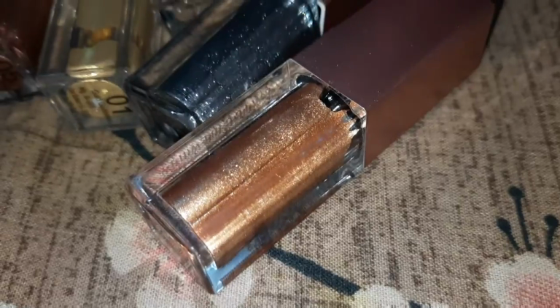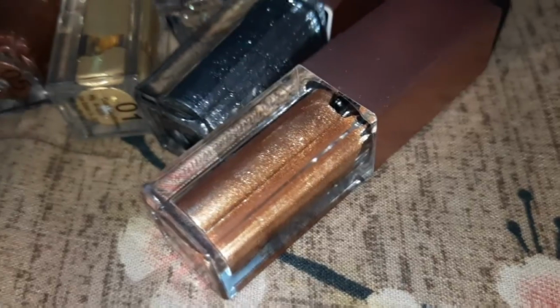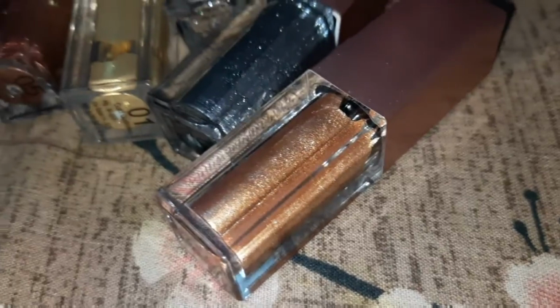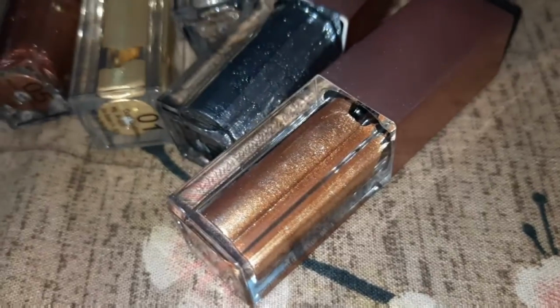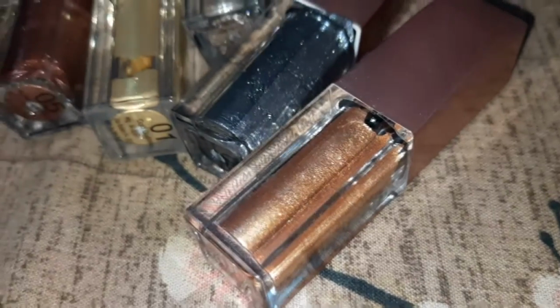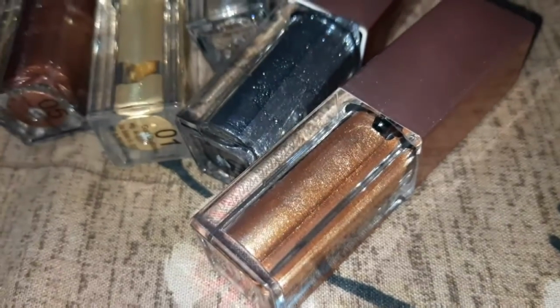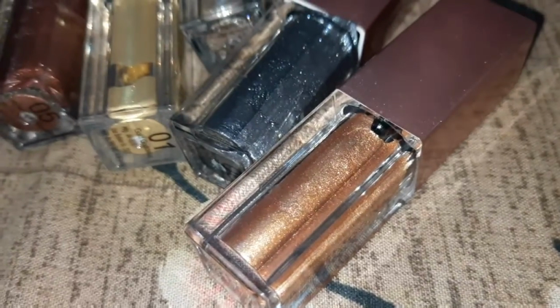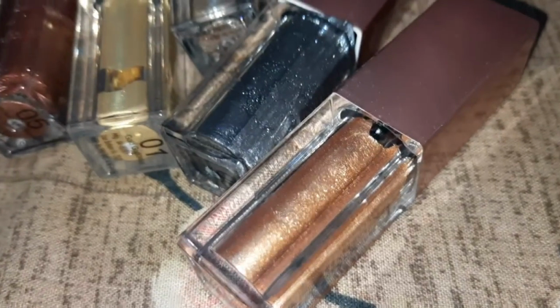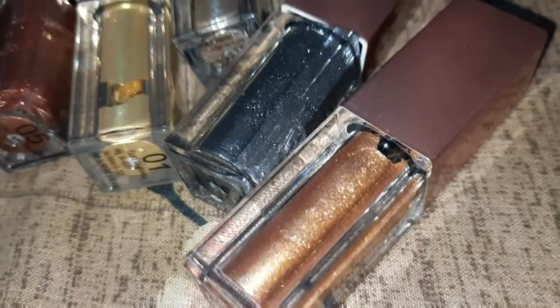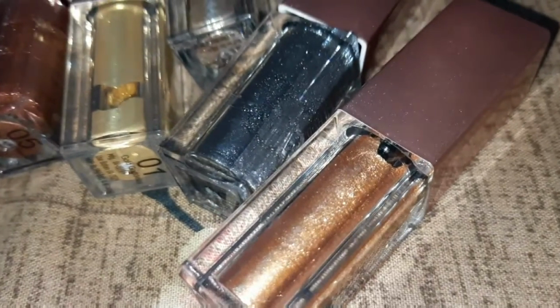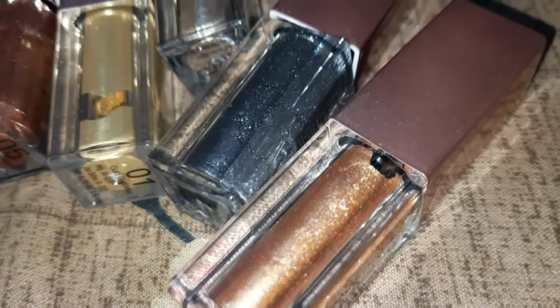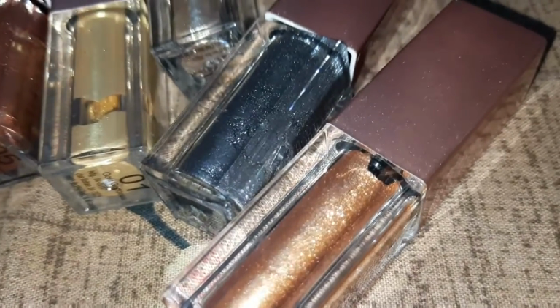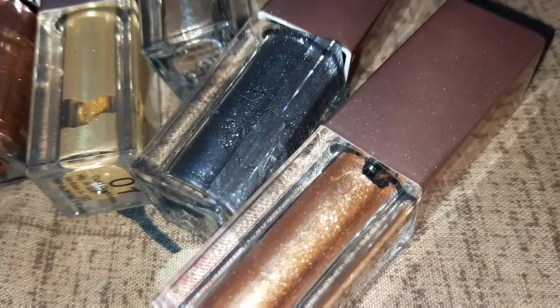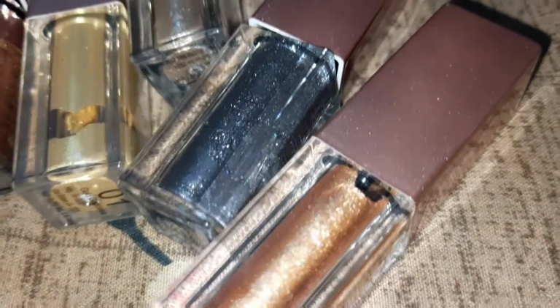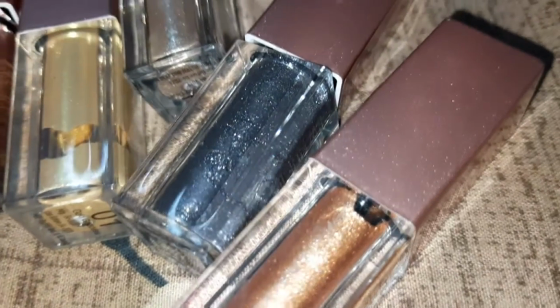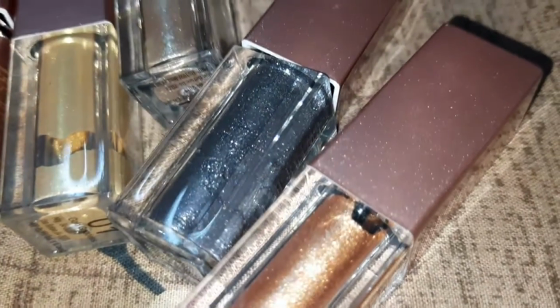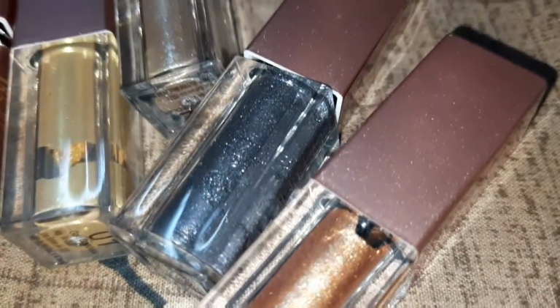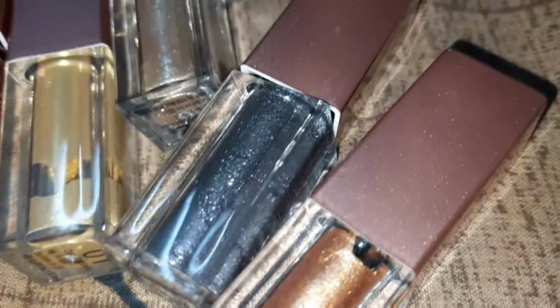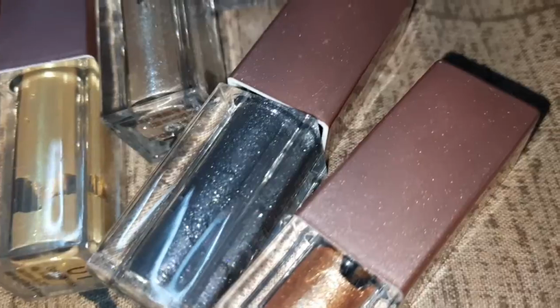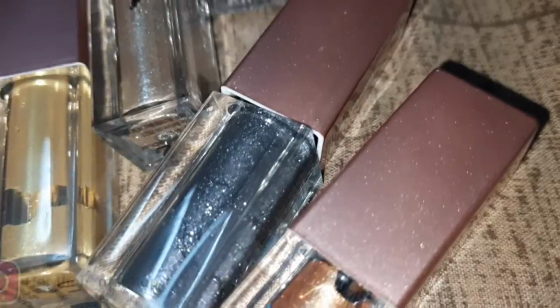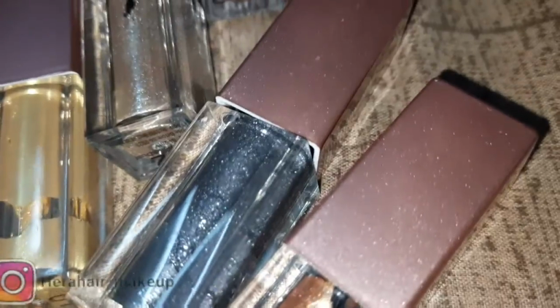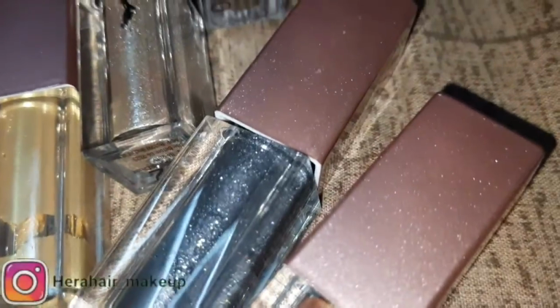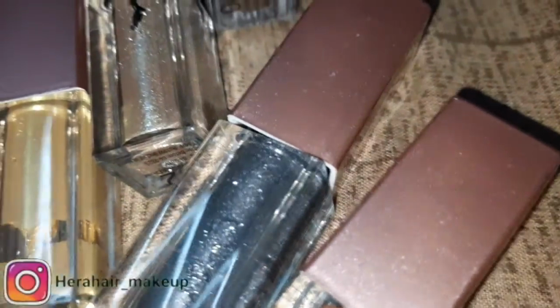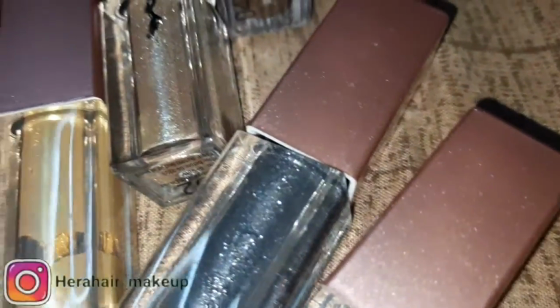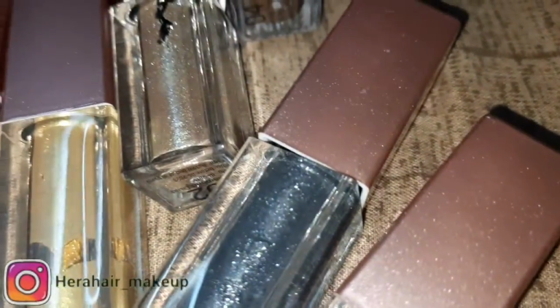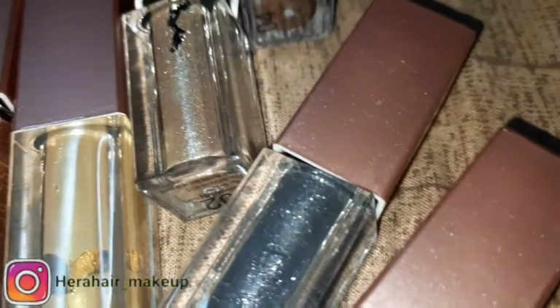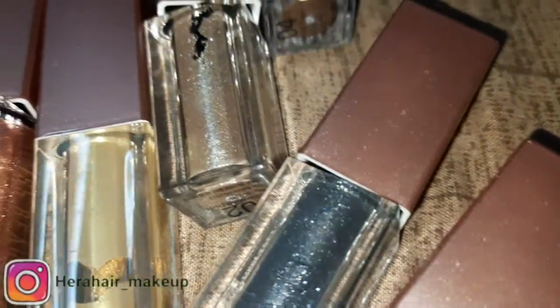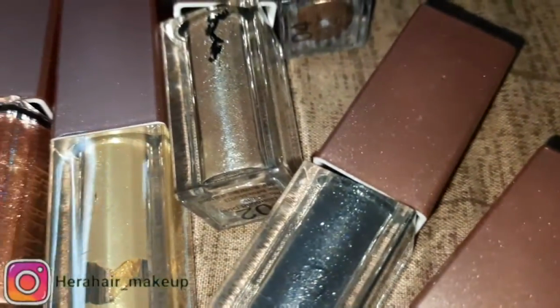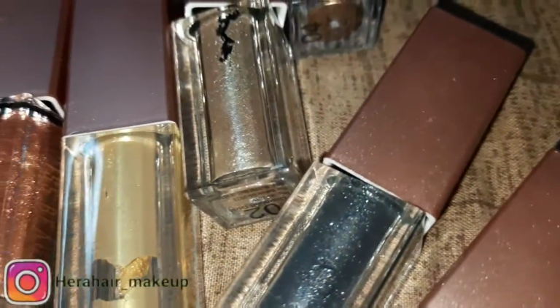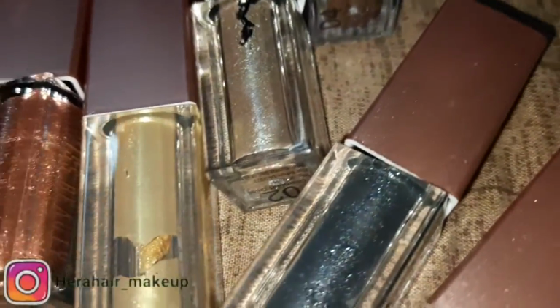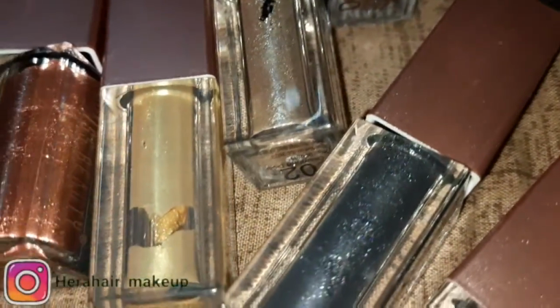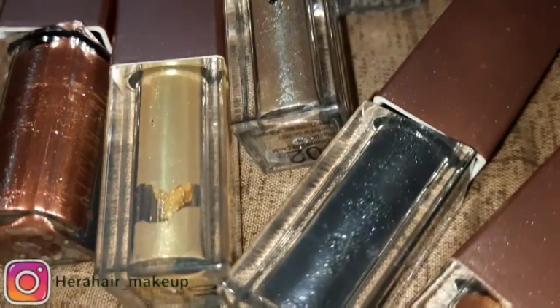Hi, welcome to my channel. I am Hema. Now let's see the liquid eyeshadow combo review.